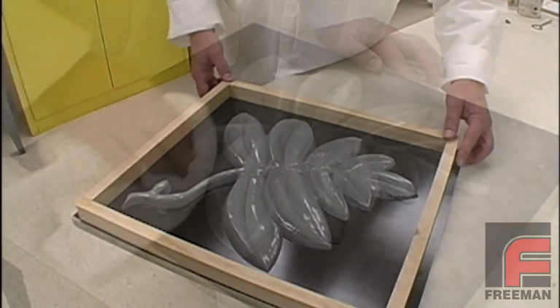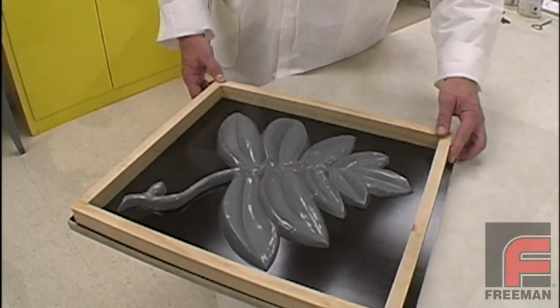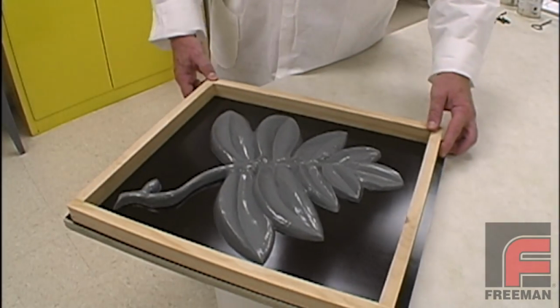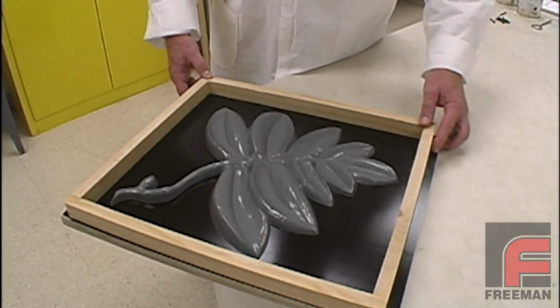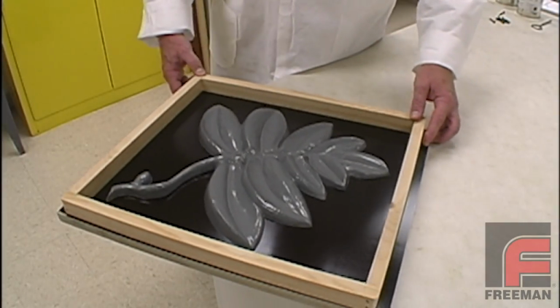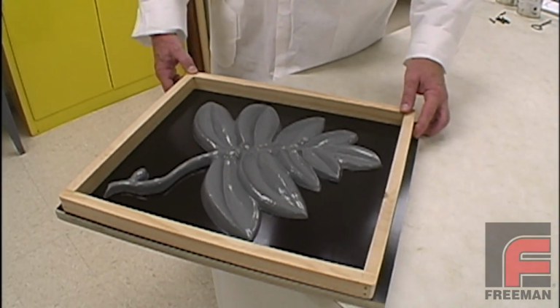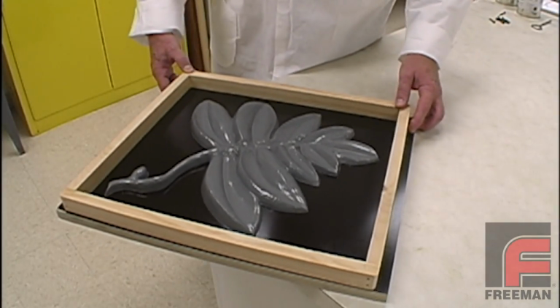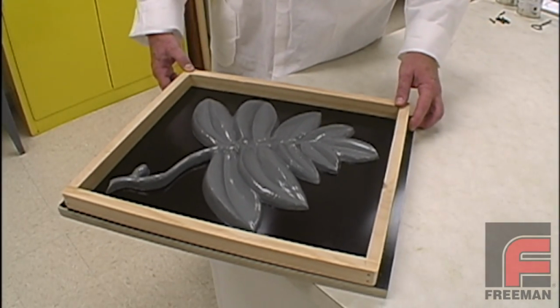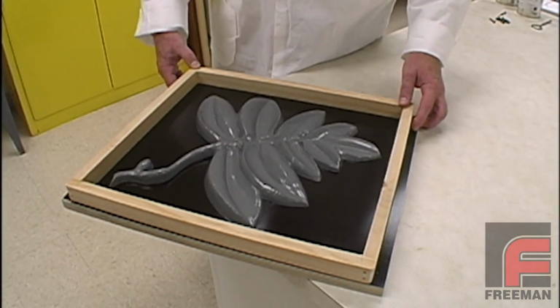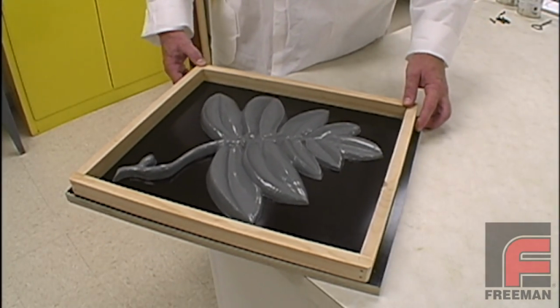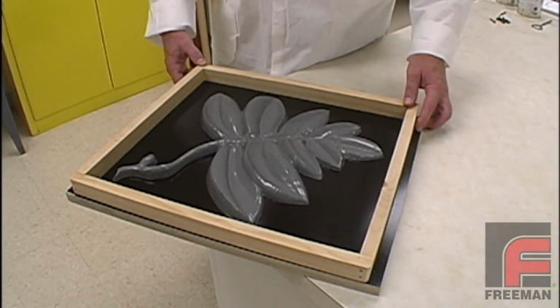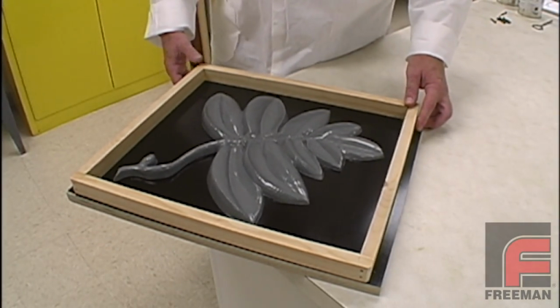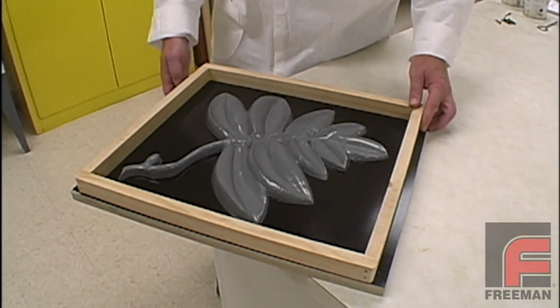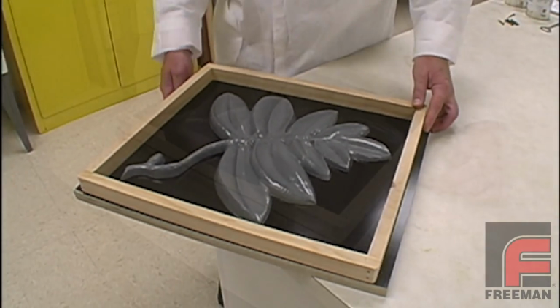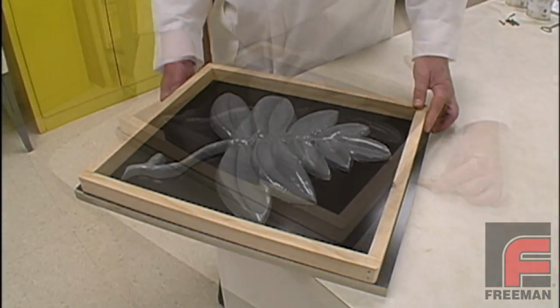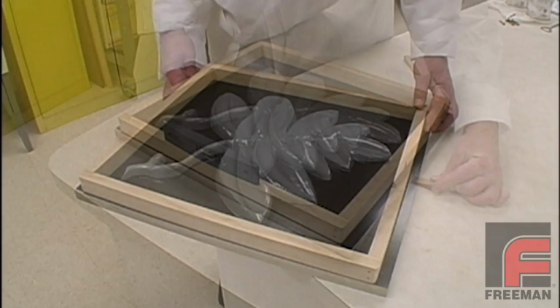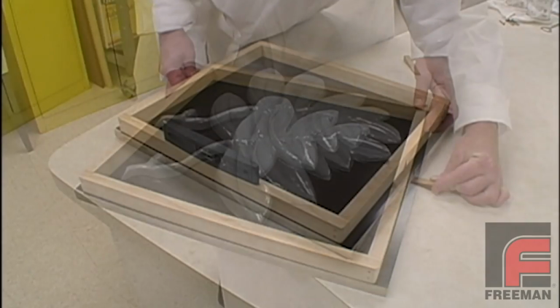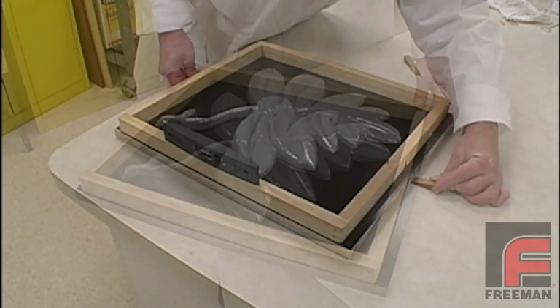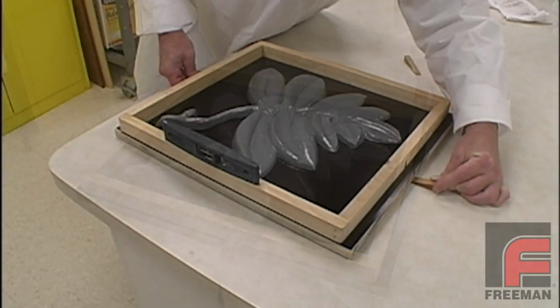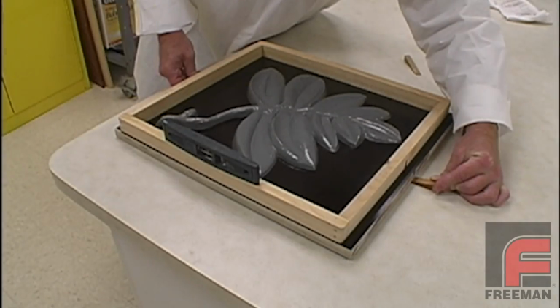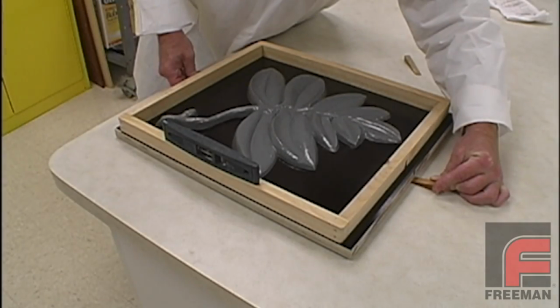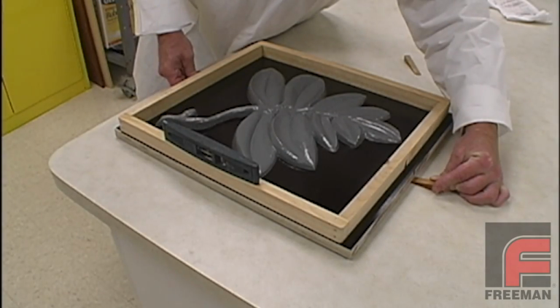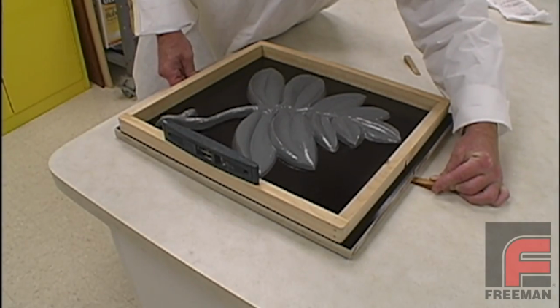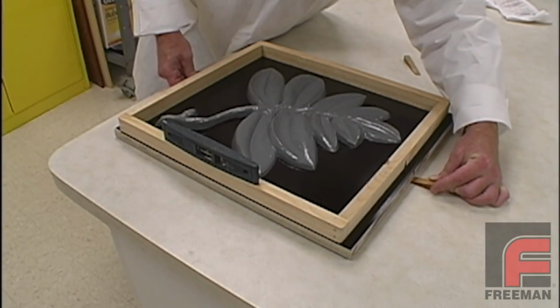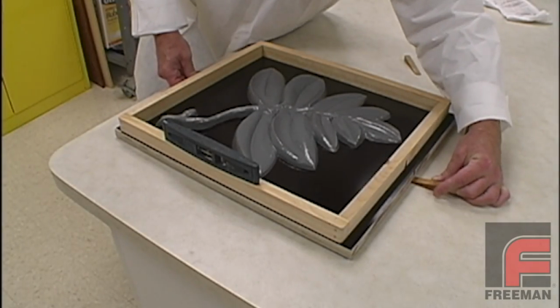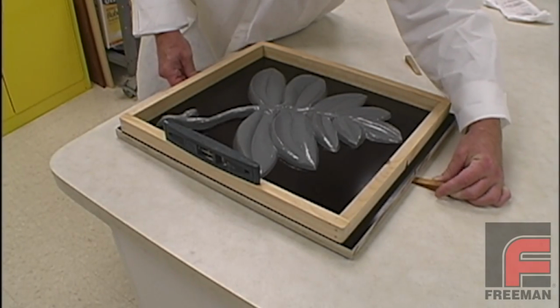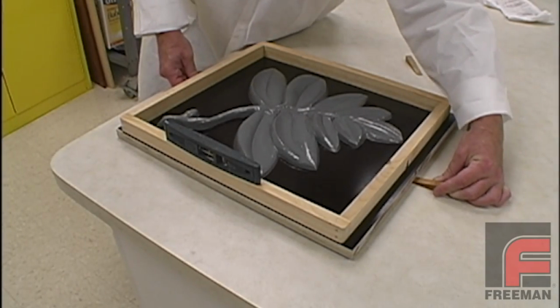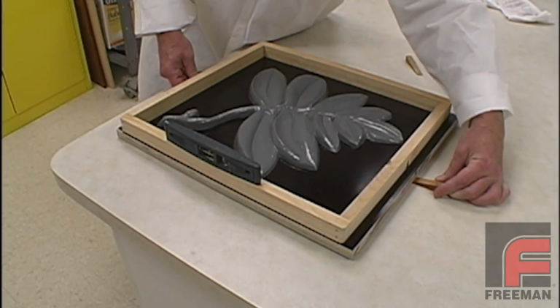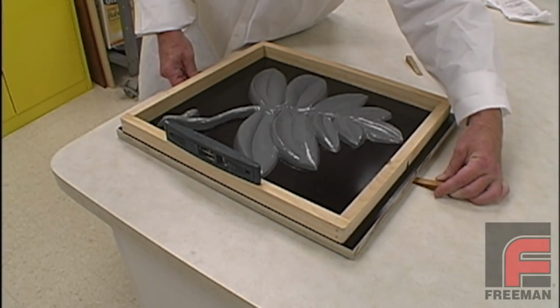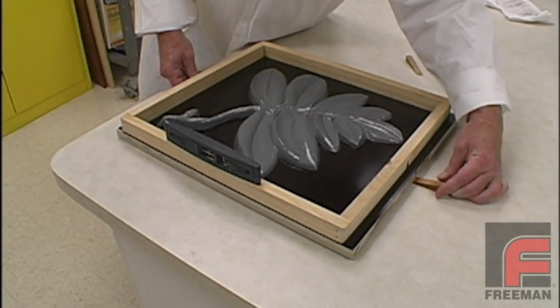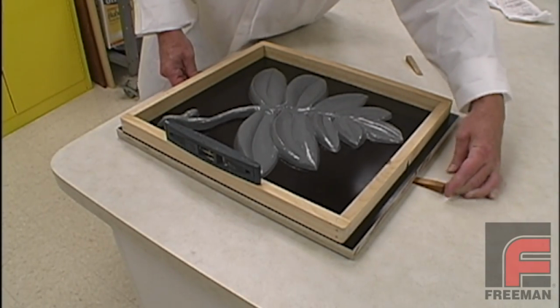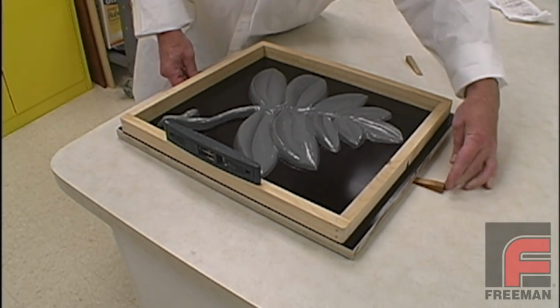Next, we attach the mold frame onto the moldboard, and then make sure the mold itself is level.